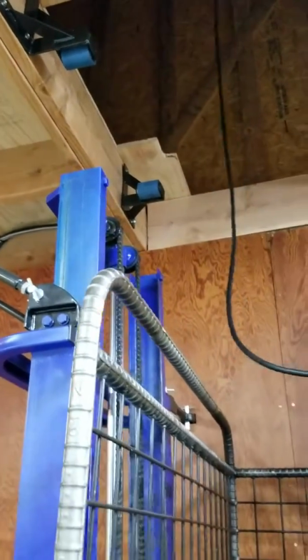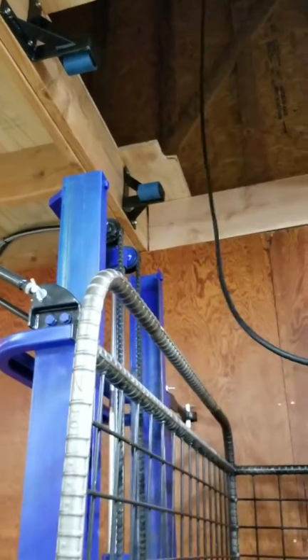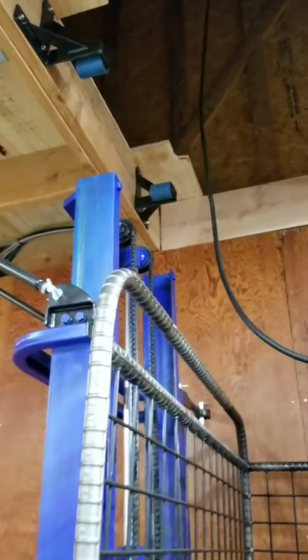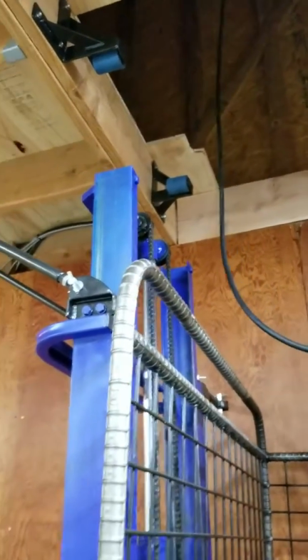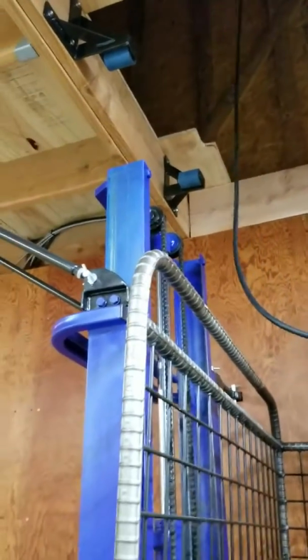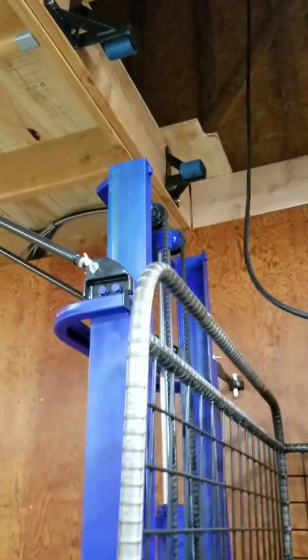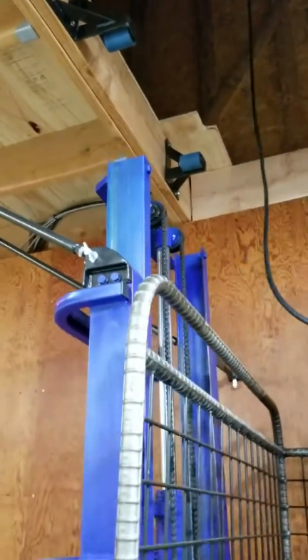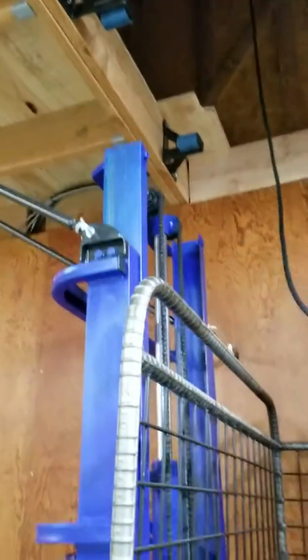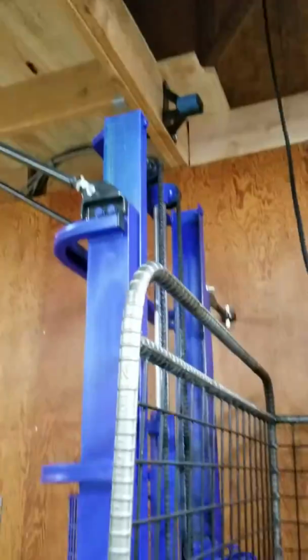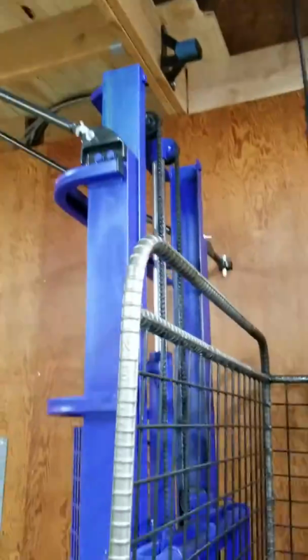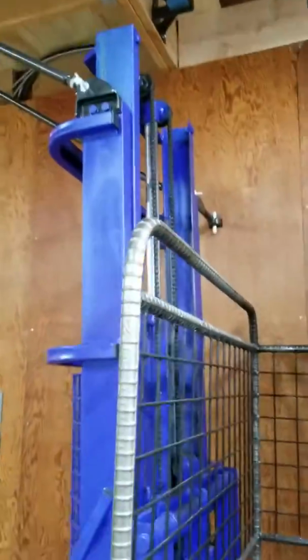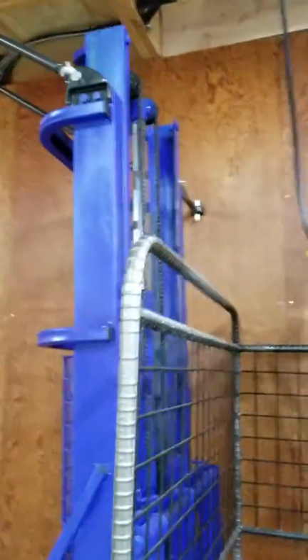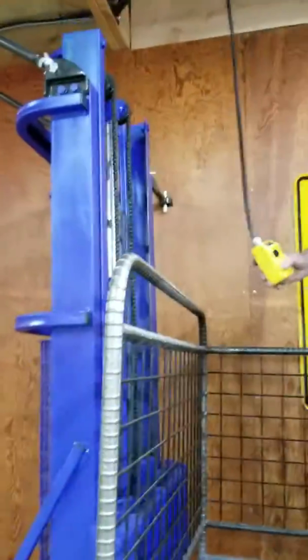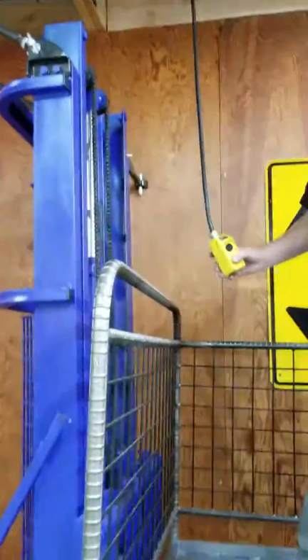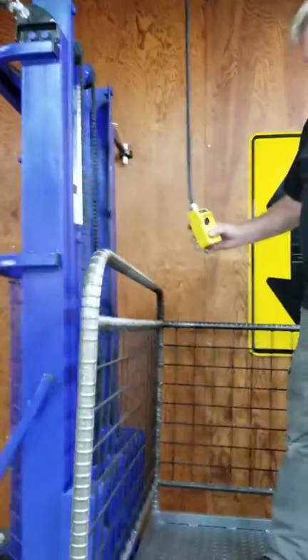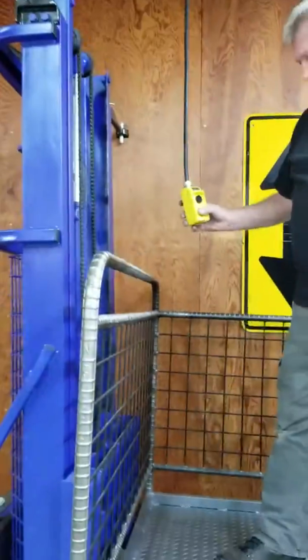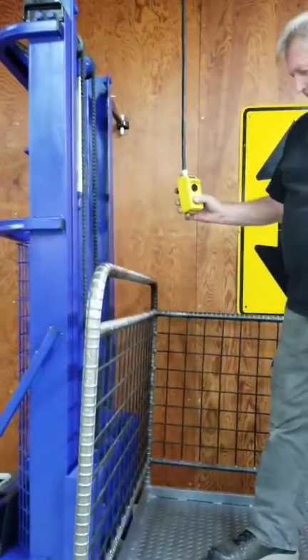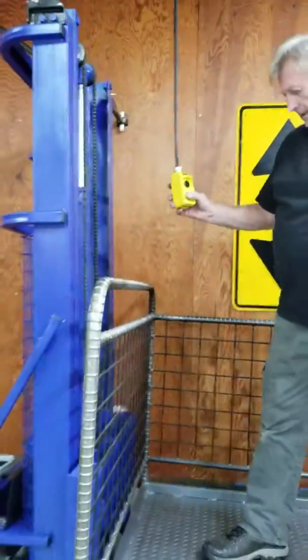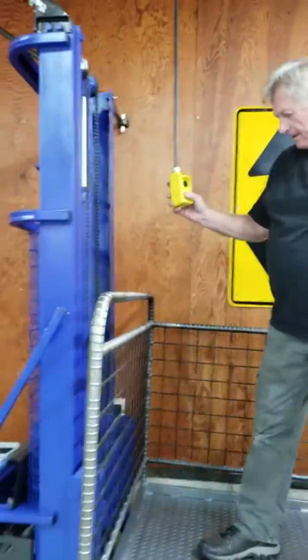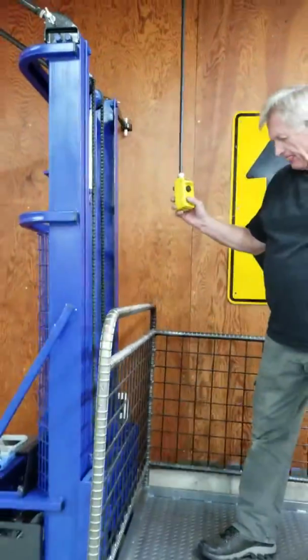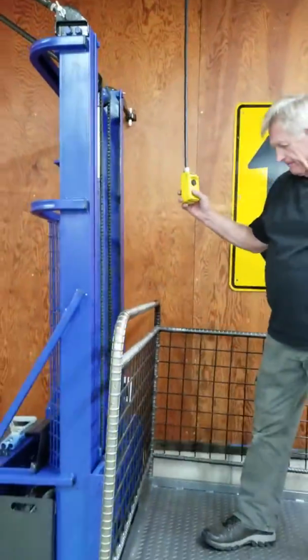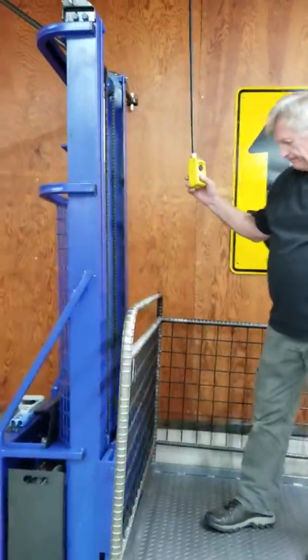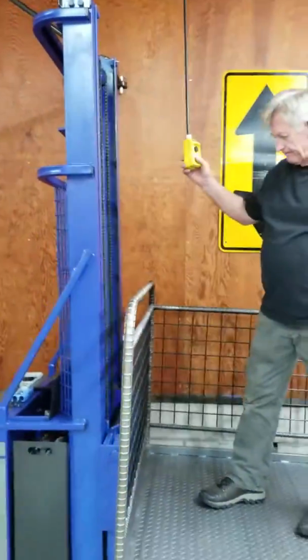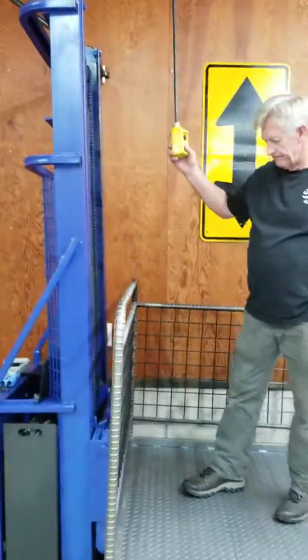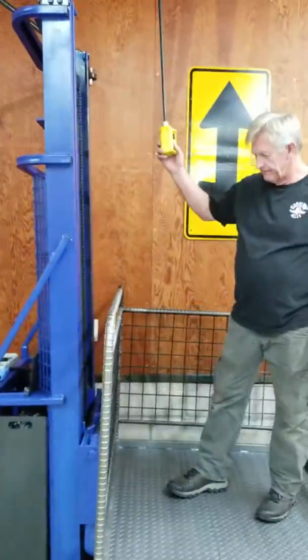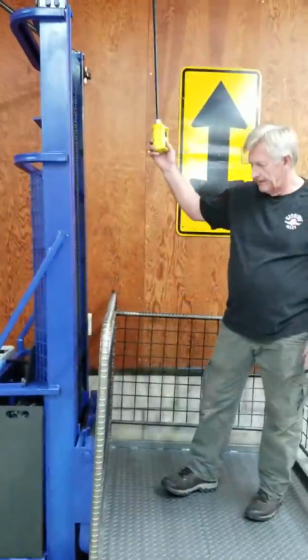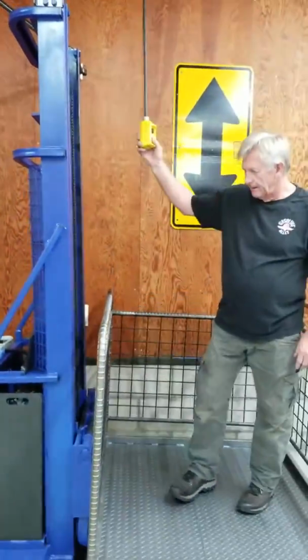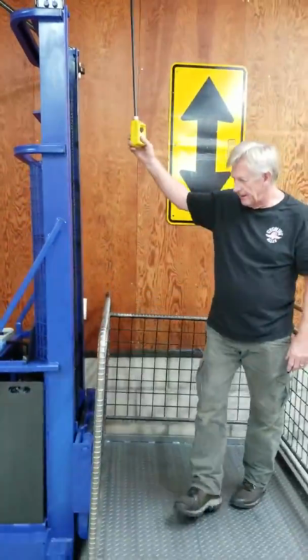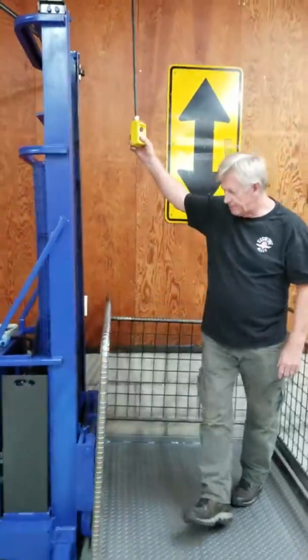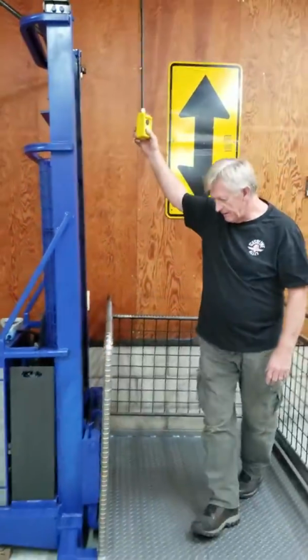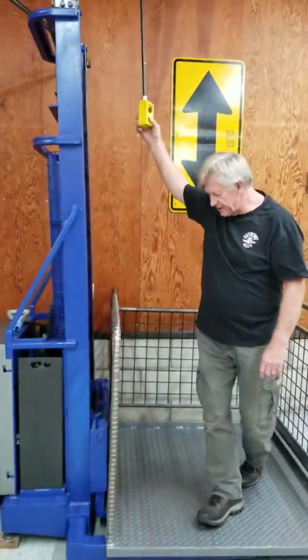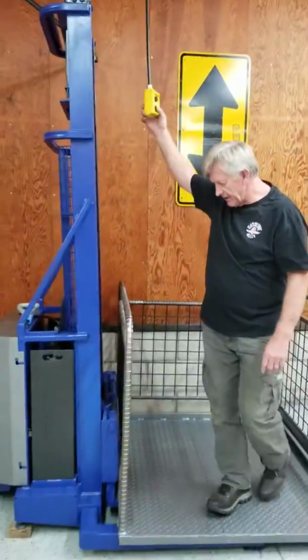To come down, you just click the down button. And that's pretty much it.